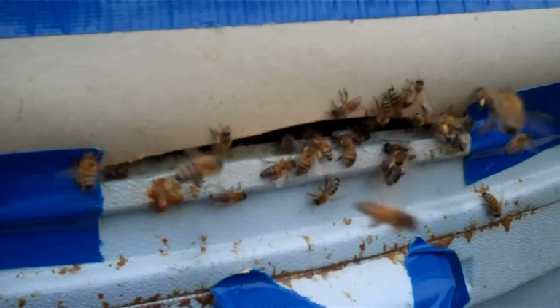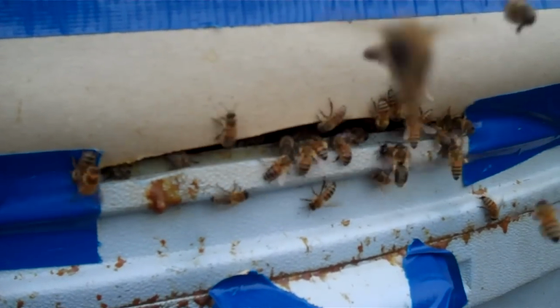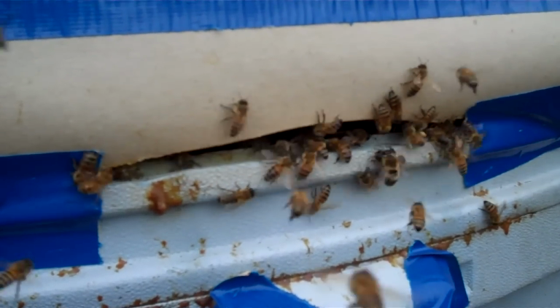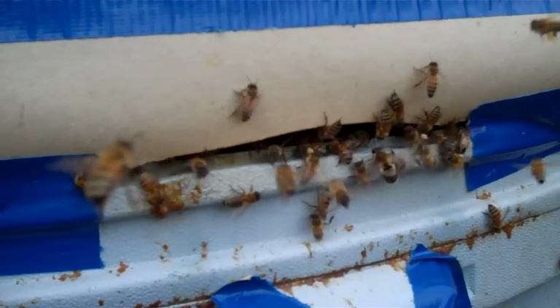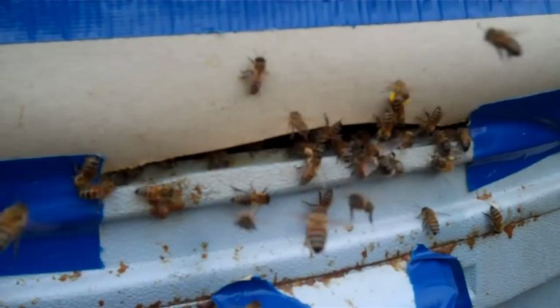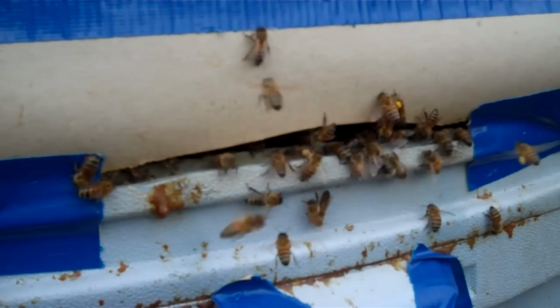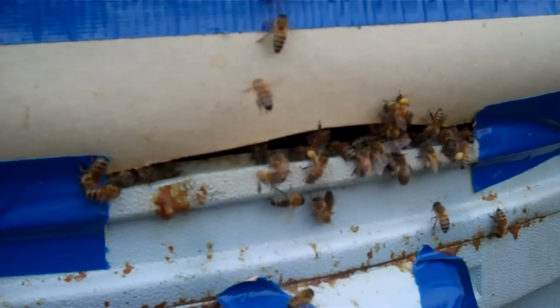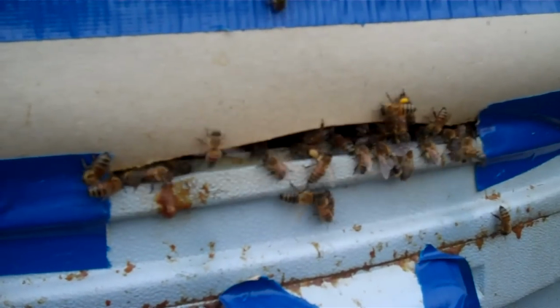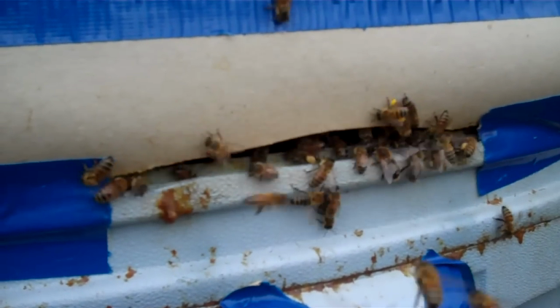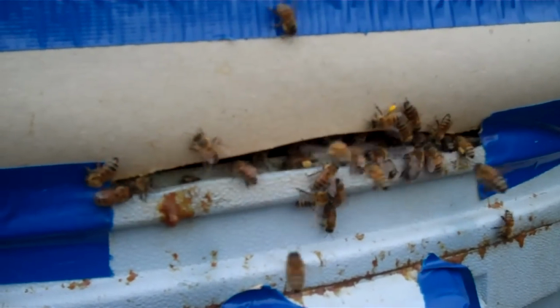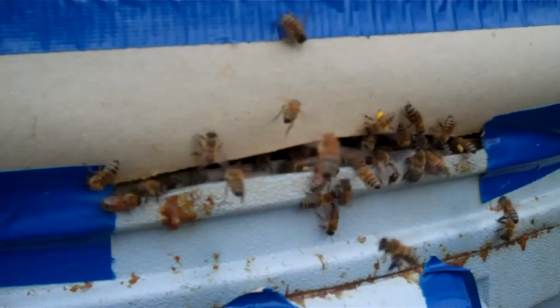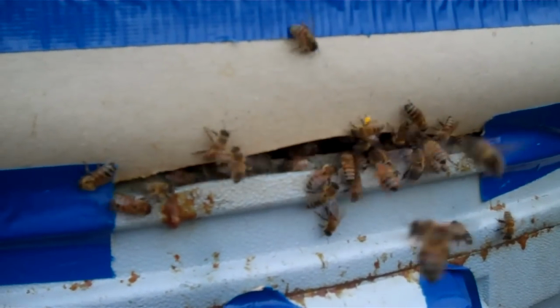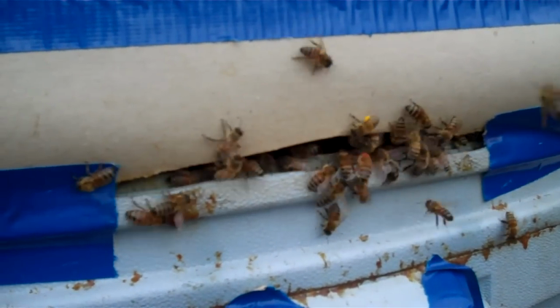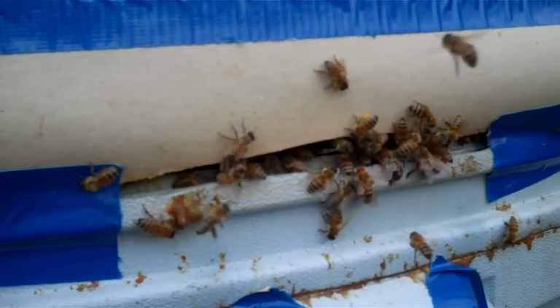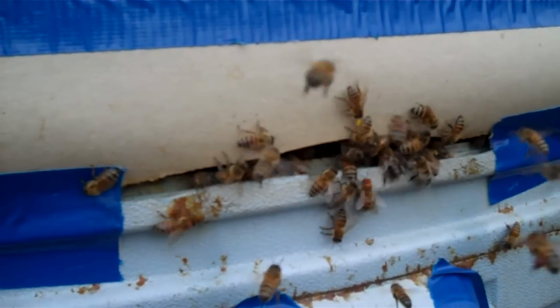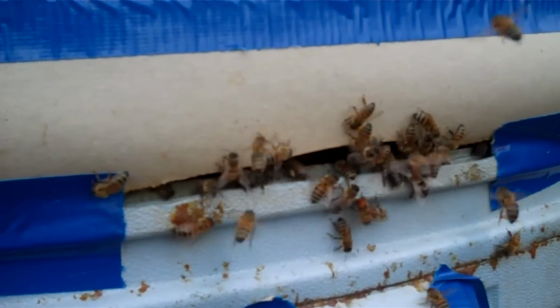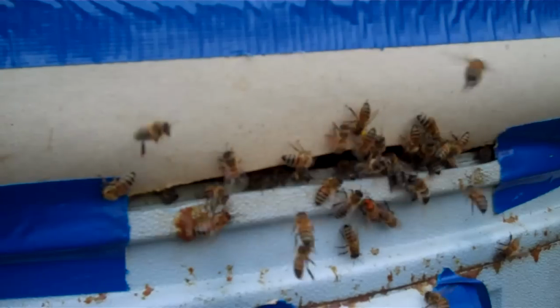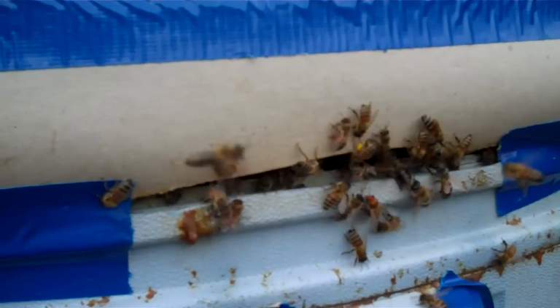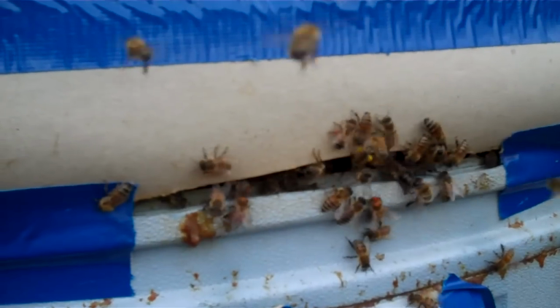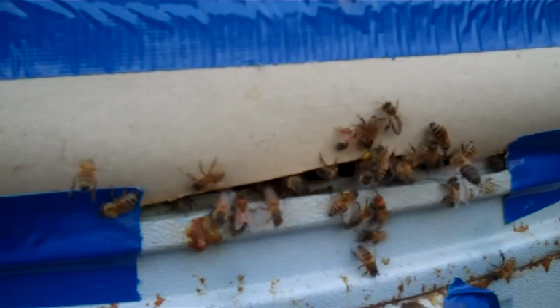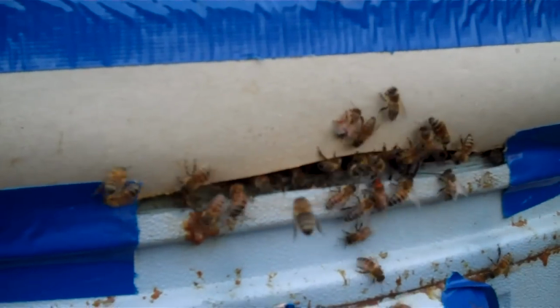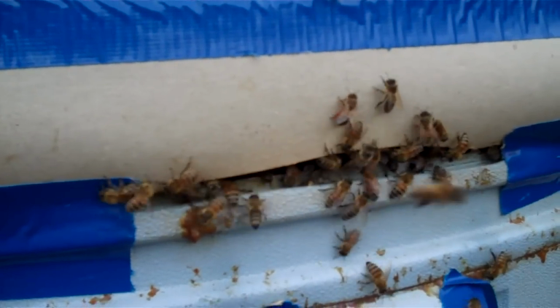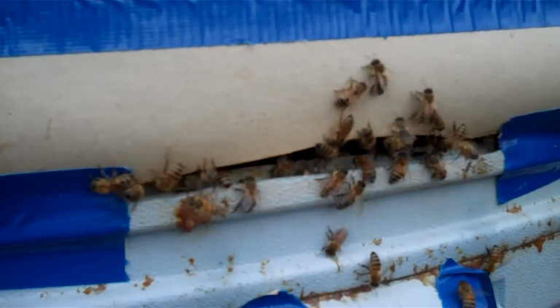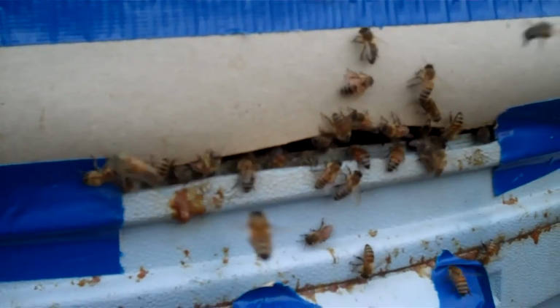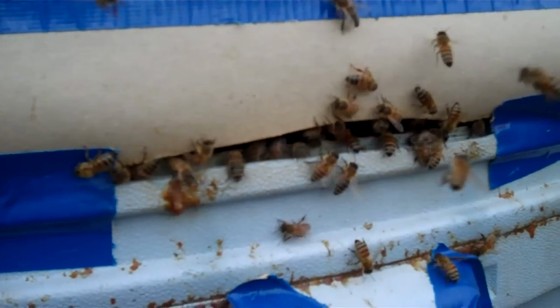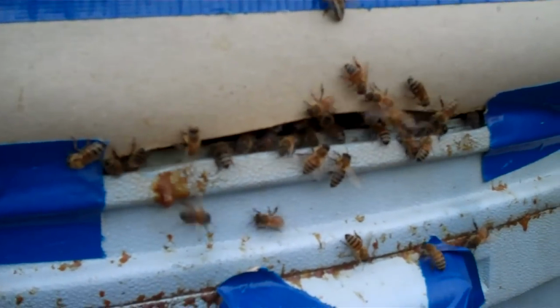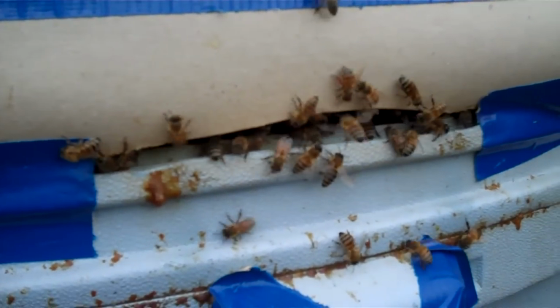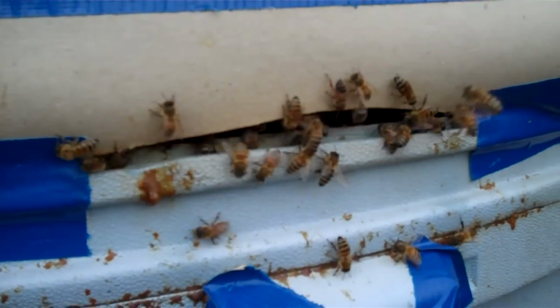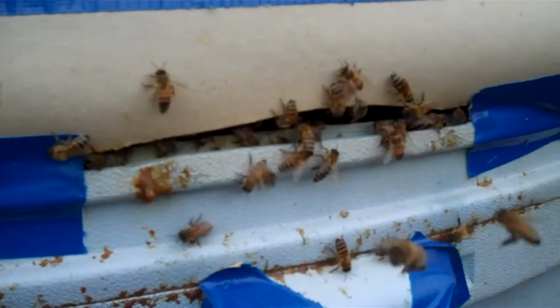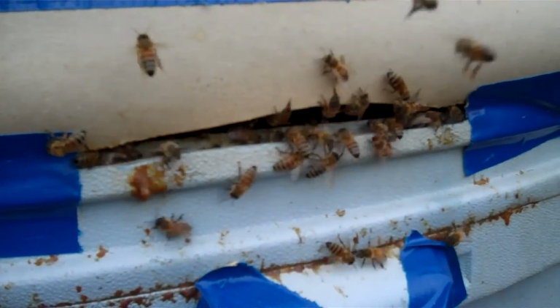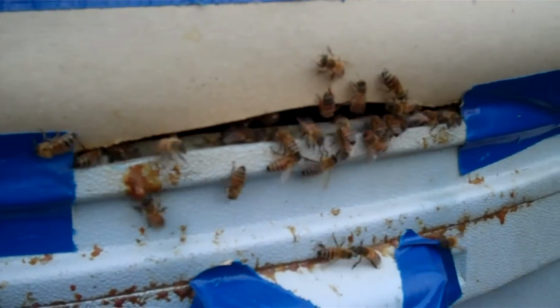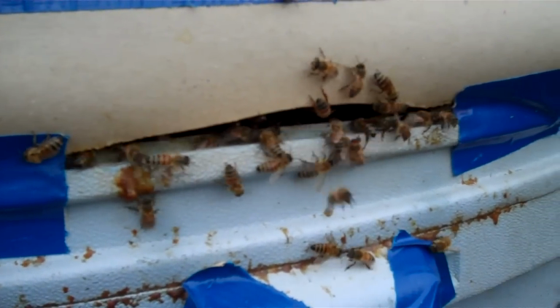I hope you can see the pollen on their hind legs. Different shades of yellow.